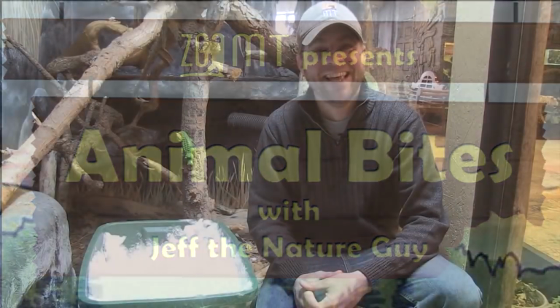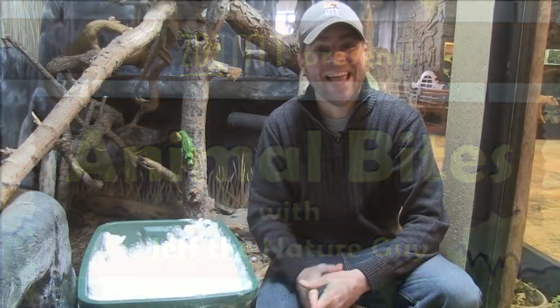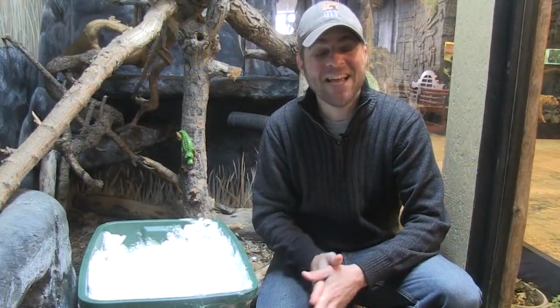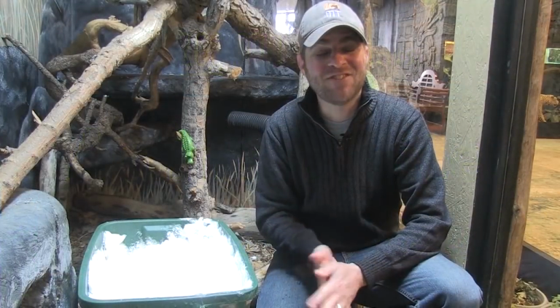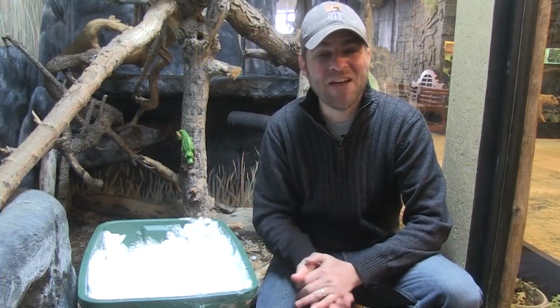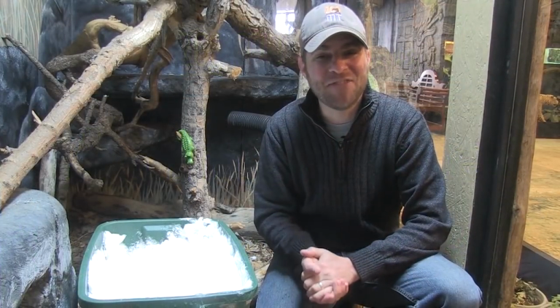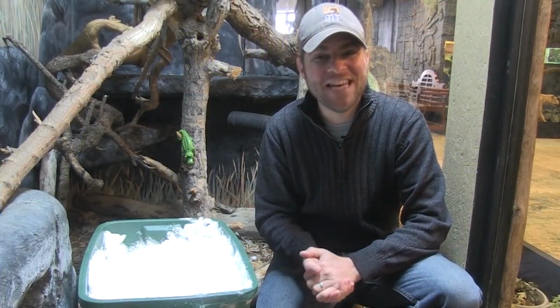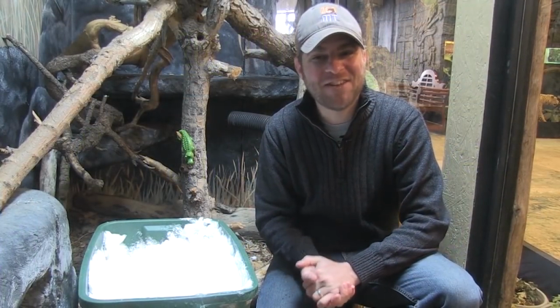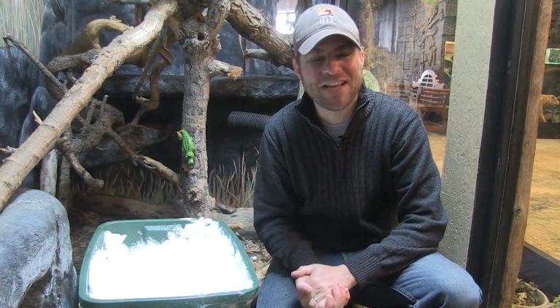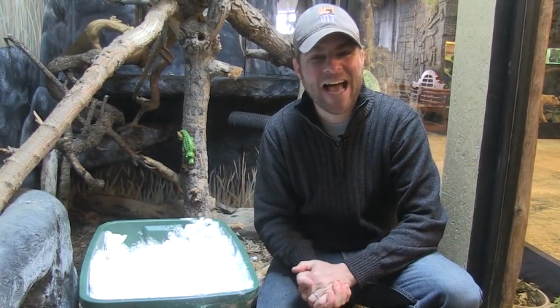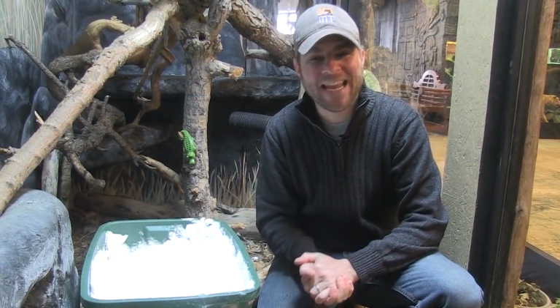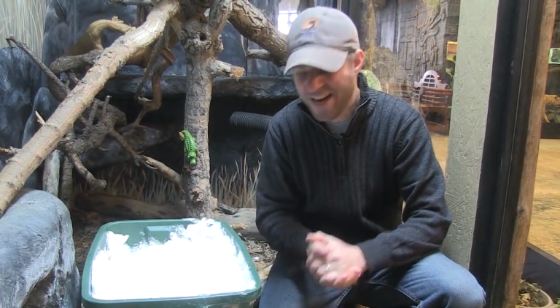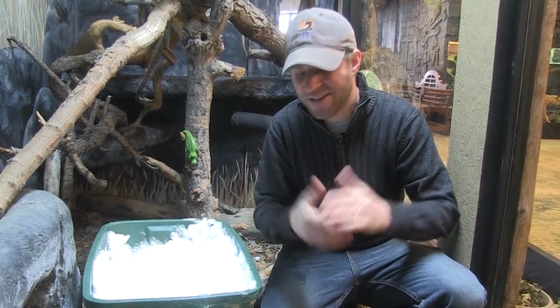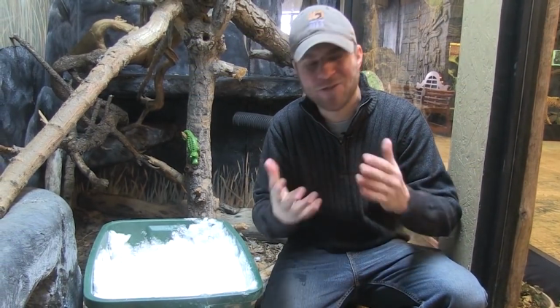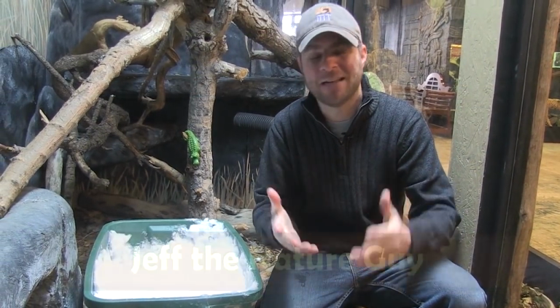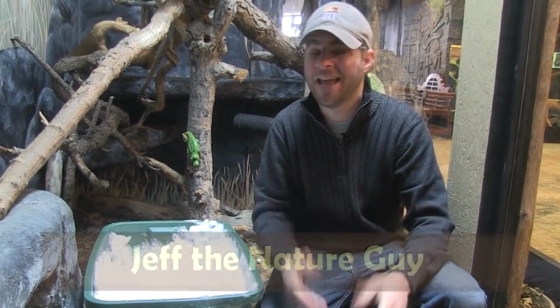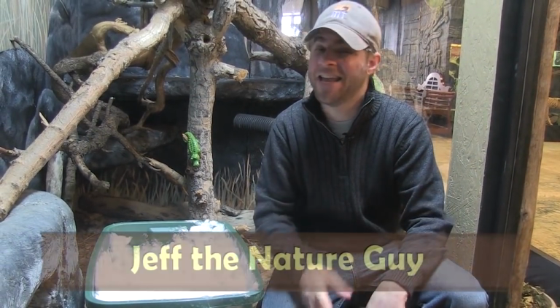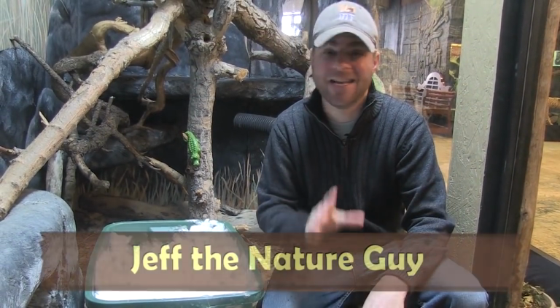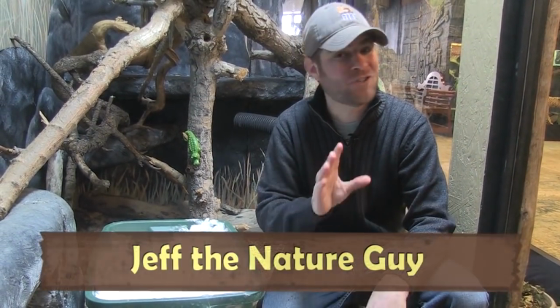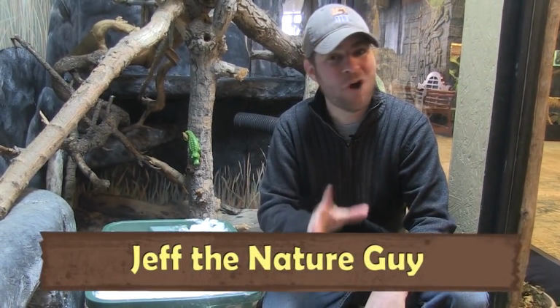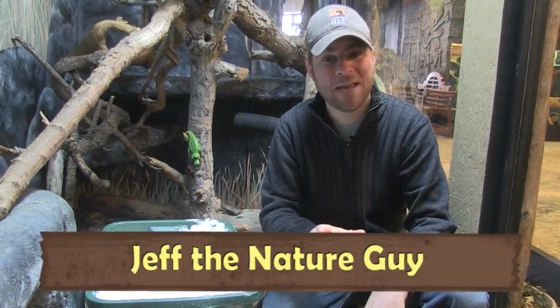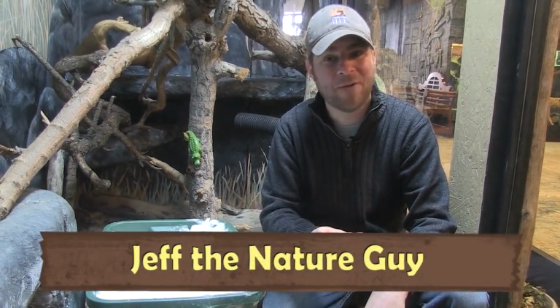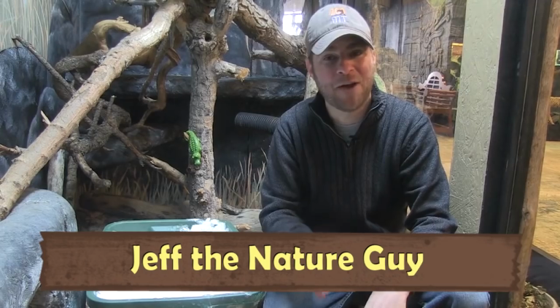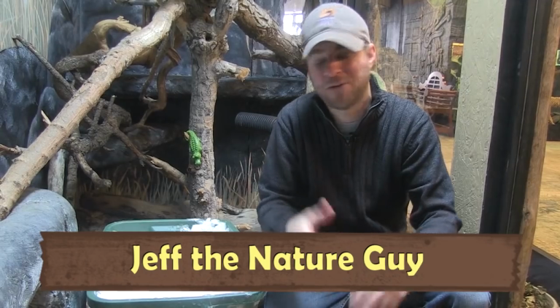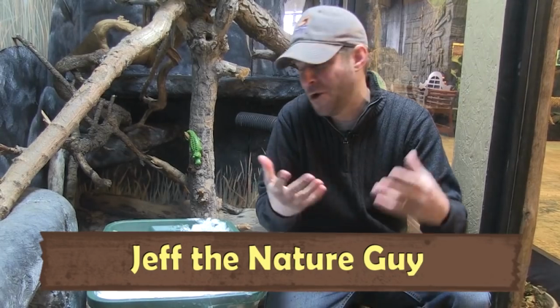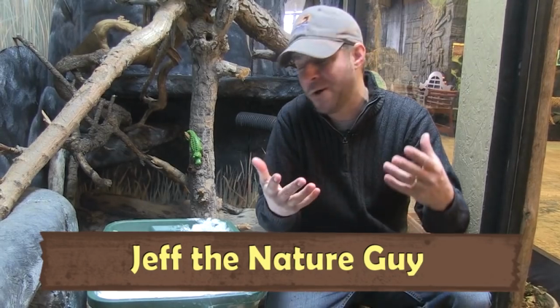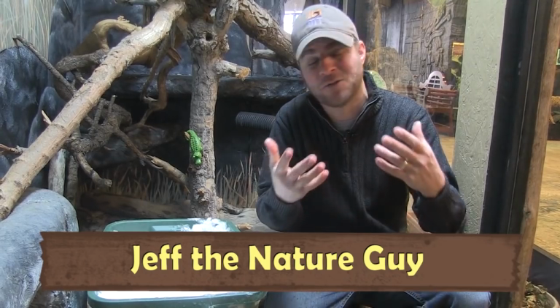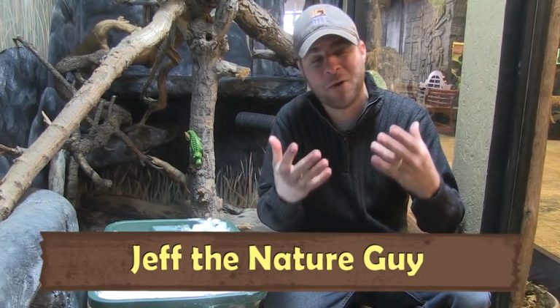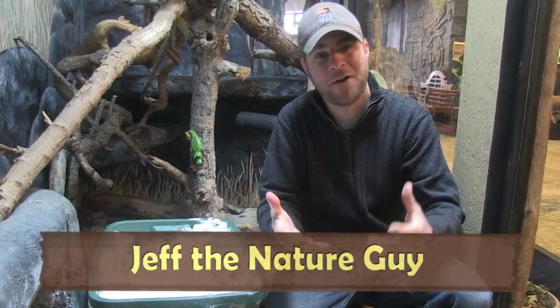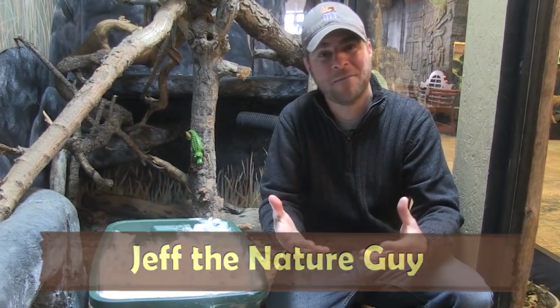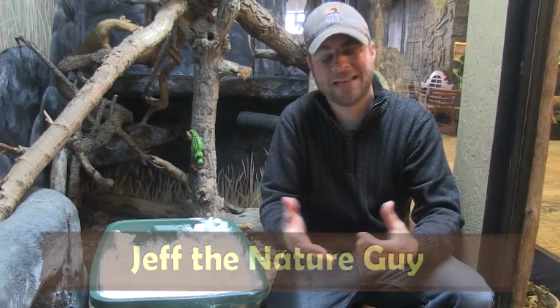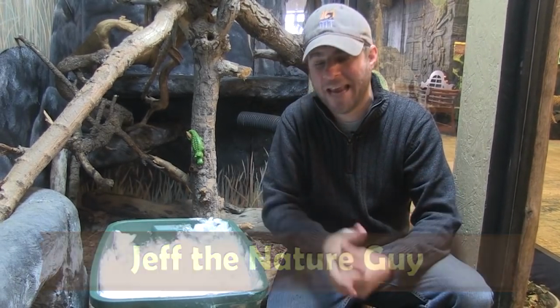Hey guys, Jeff the Nature Guy here at Zoo Montana and it's snowy out there, but it's winter in Montana.